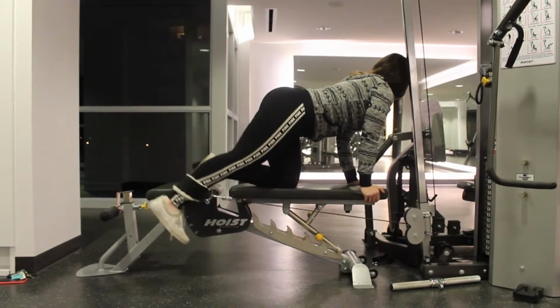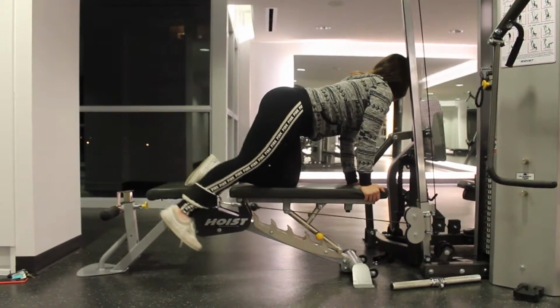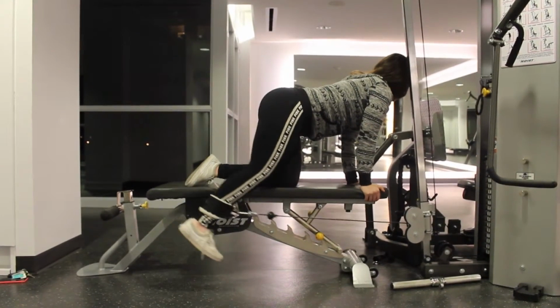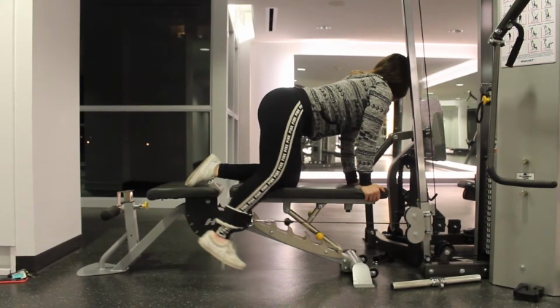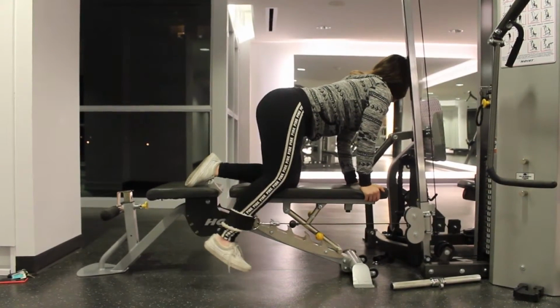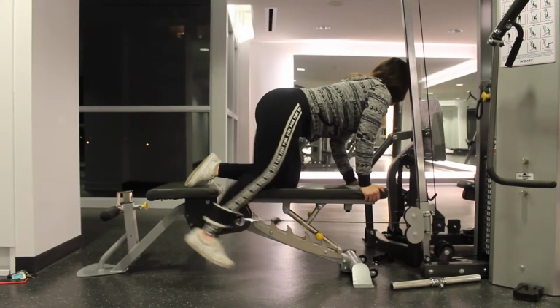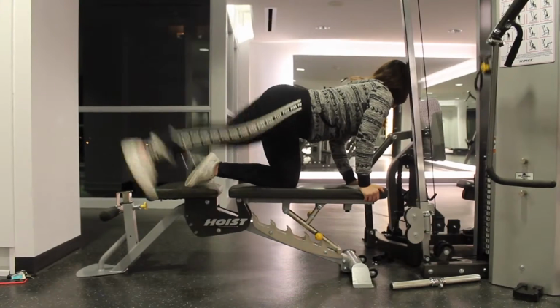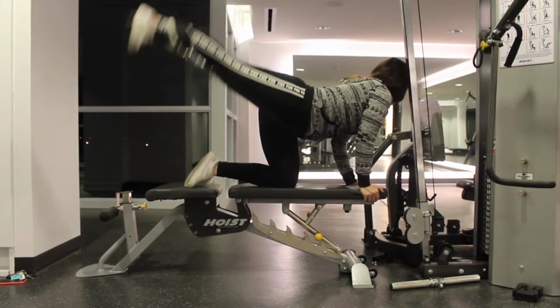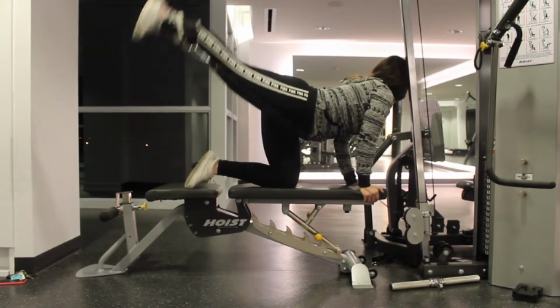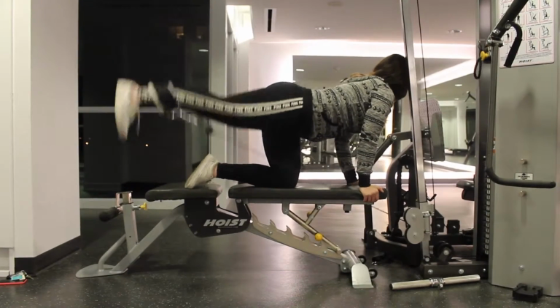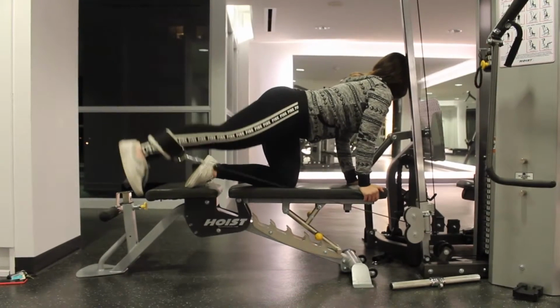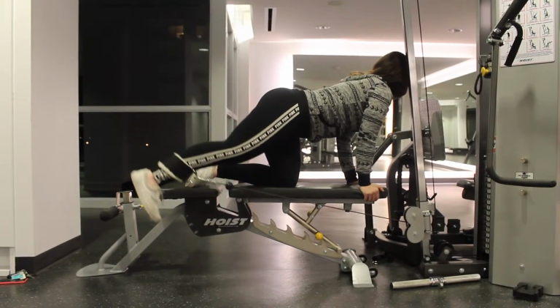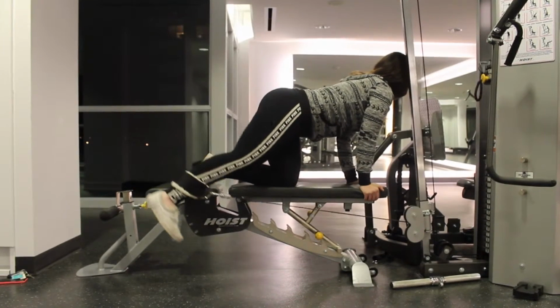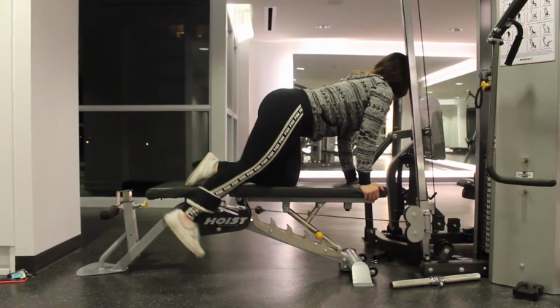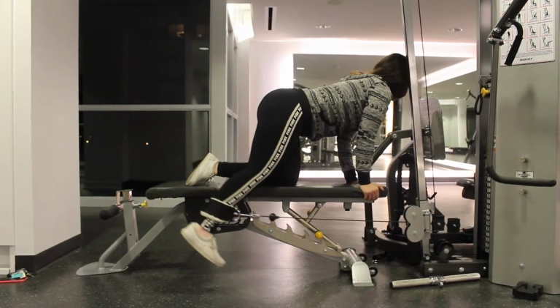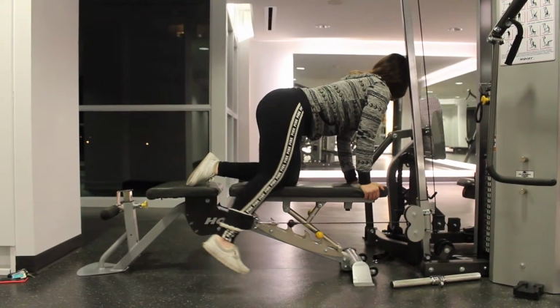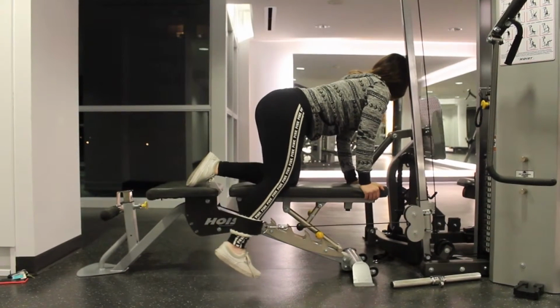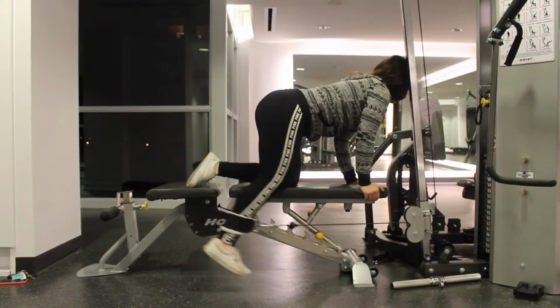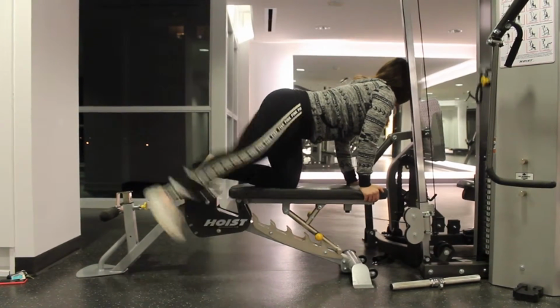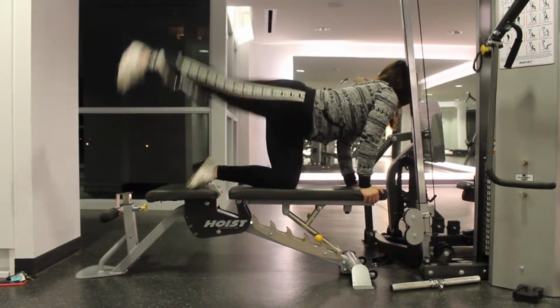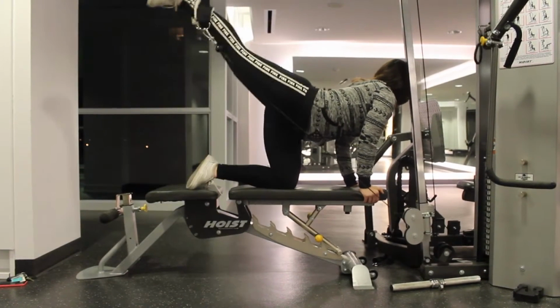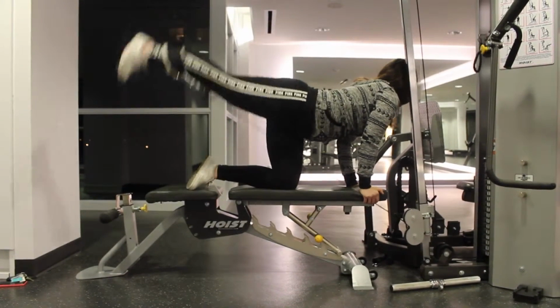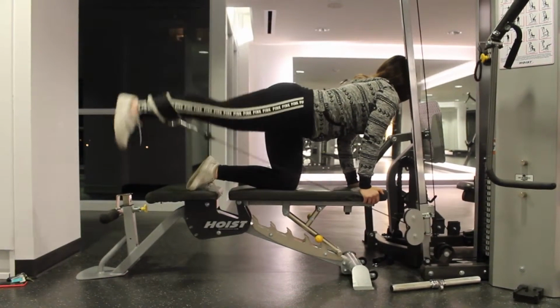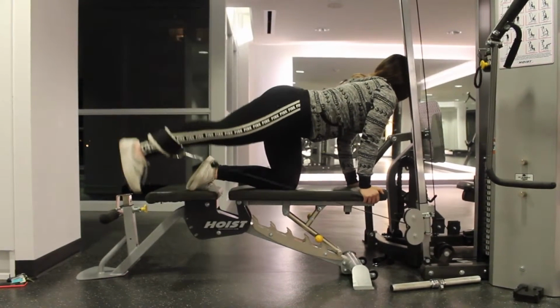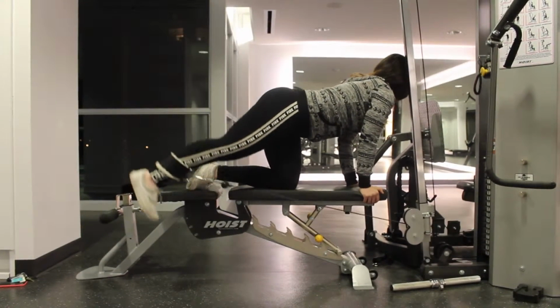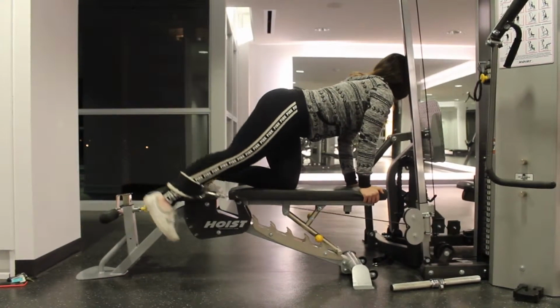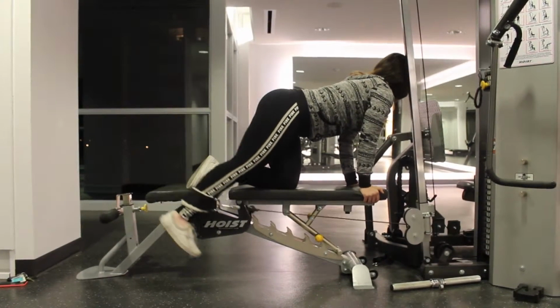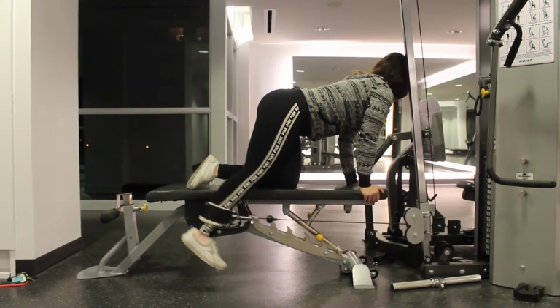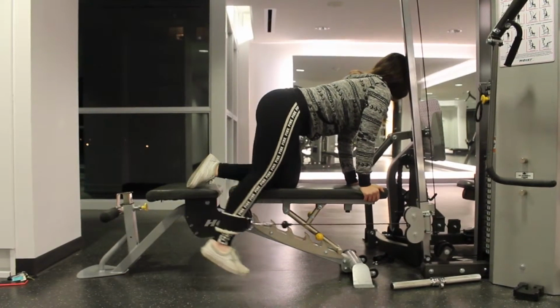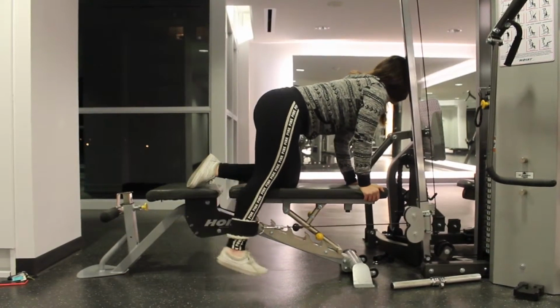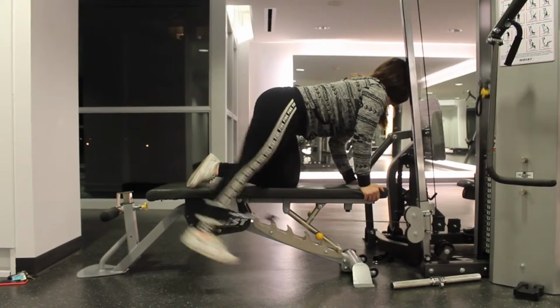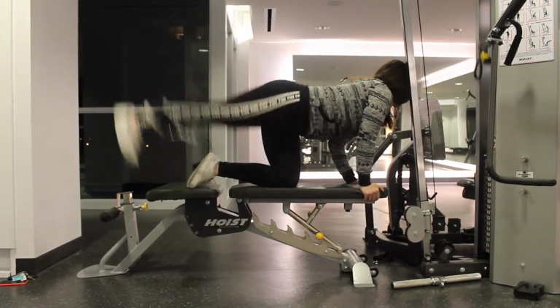First exercise is glute kickbacks or extensions. I use the bench — it helps me keep my leg straight as I kick back and squeeze at the top.